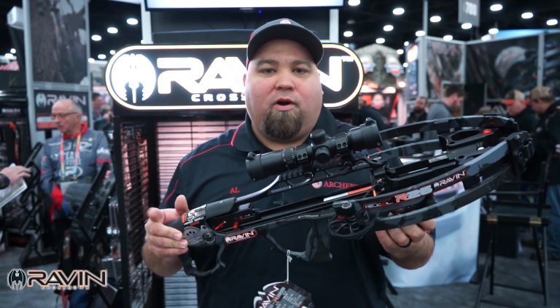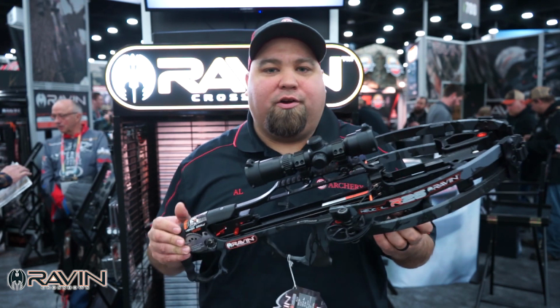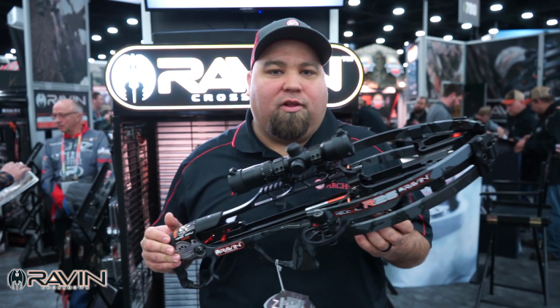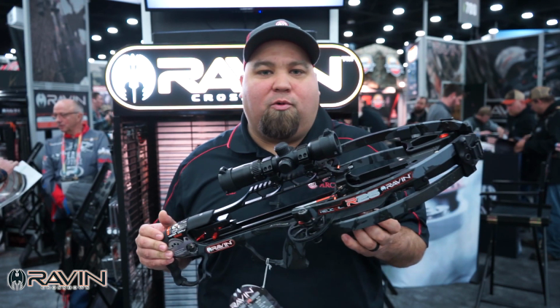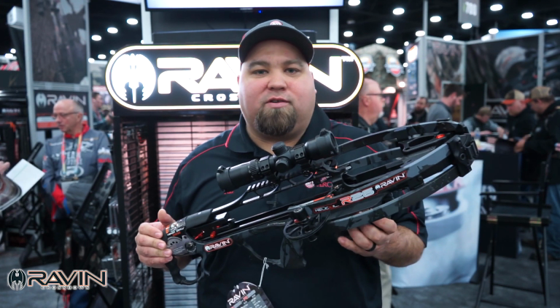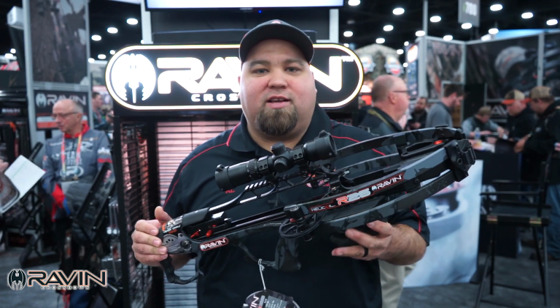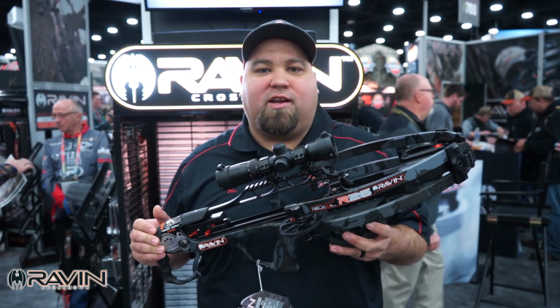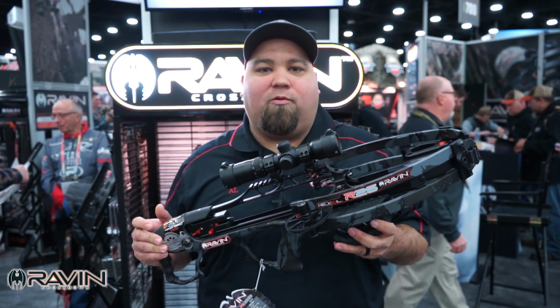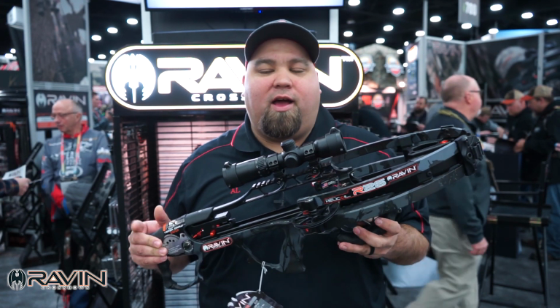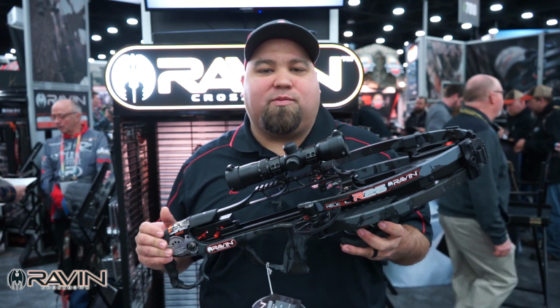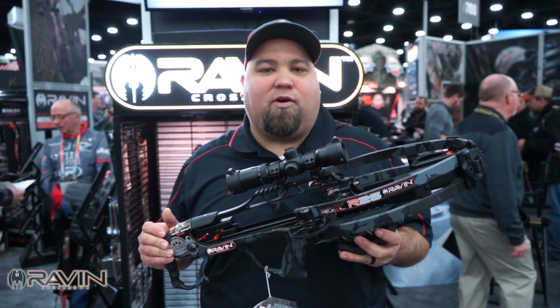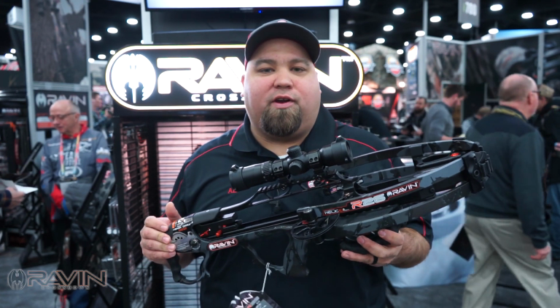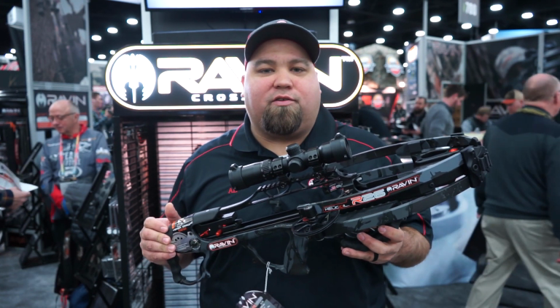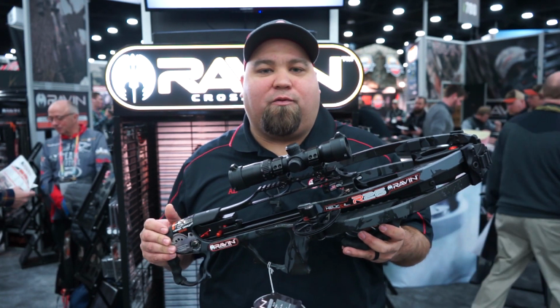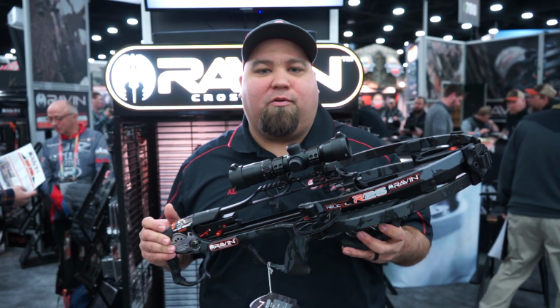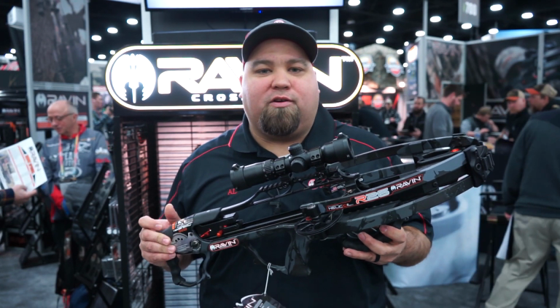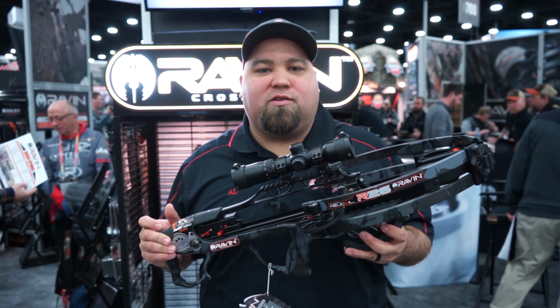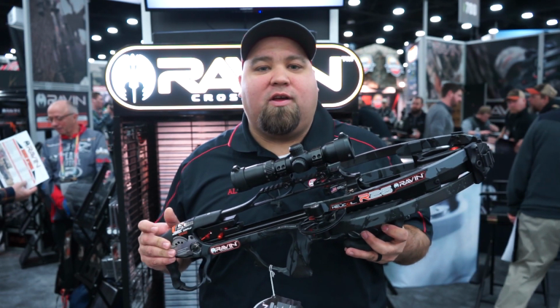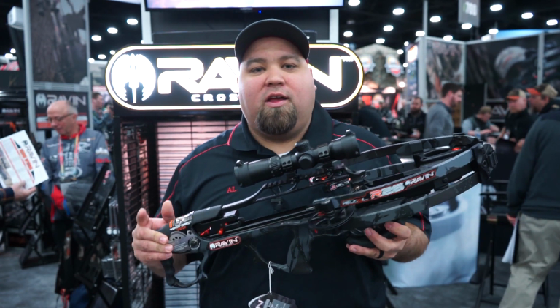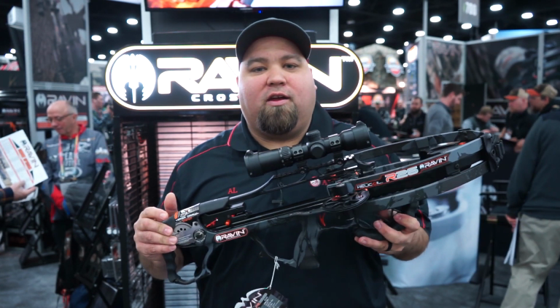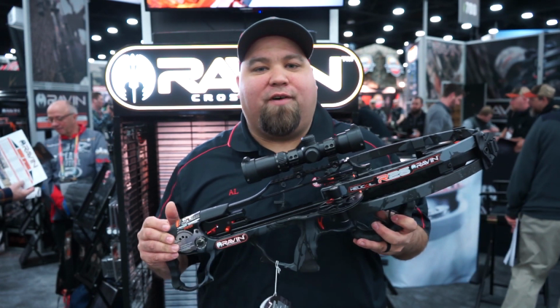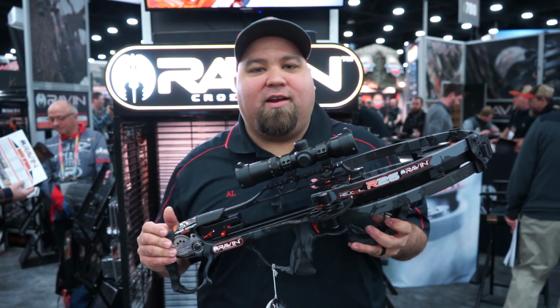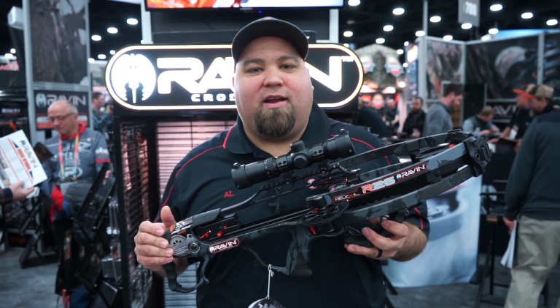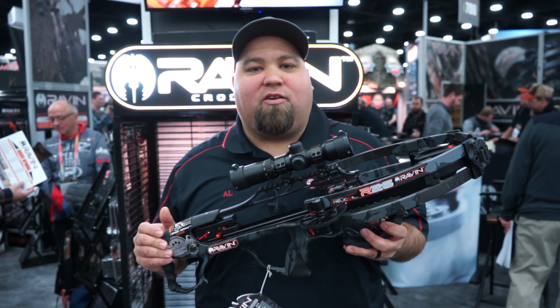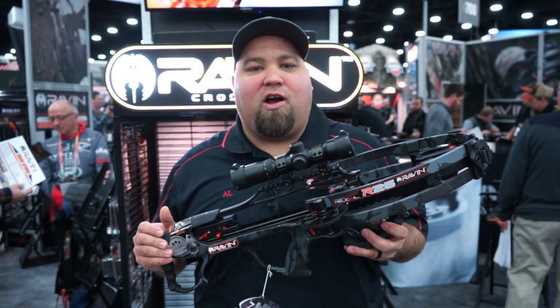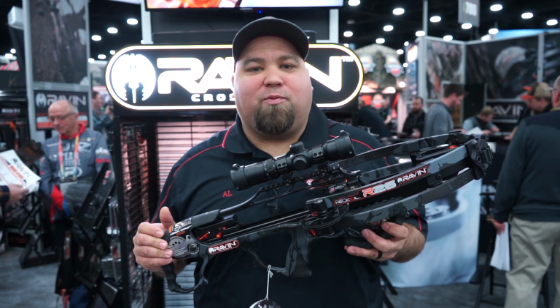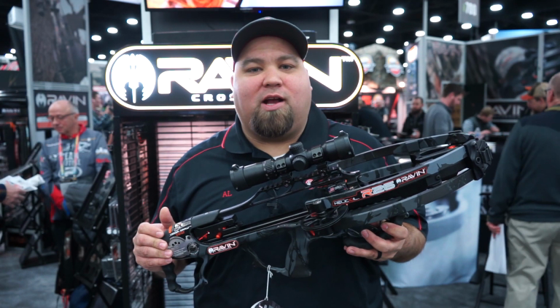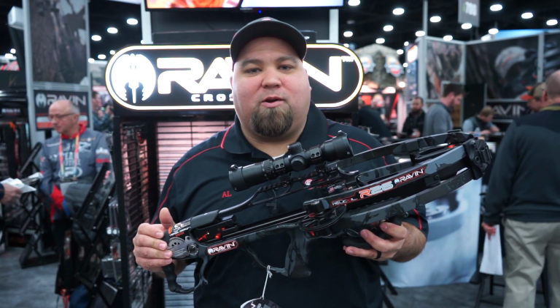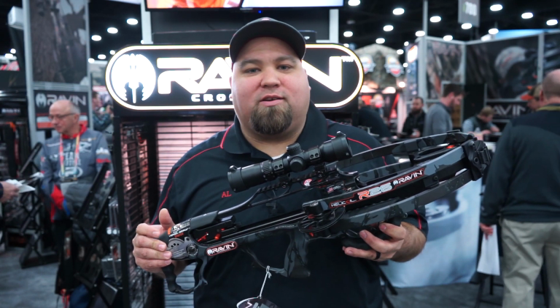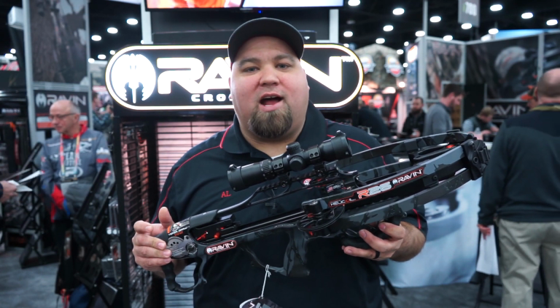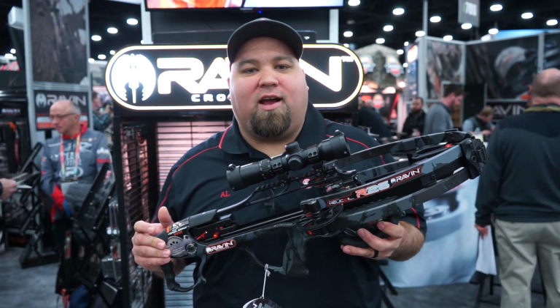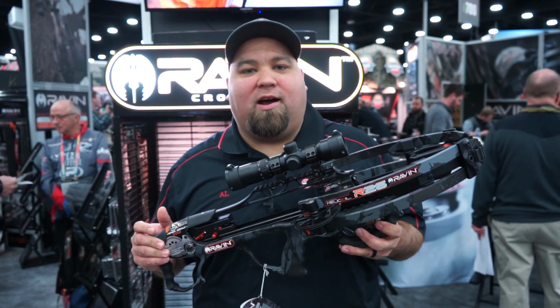We're going to do a little more testing here and we'll have some more videos for you real soon. You can find it at CrossbowExpert.com.